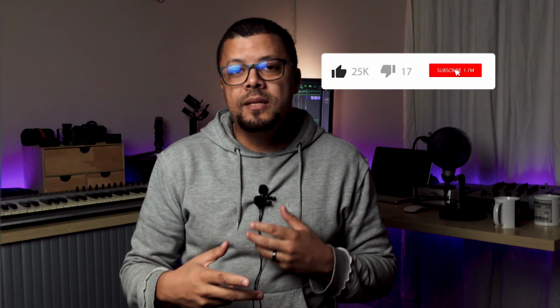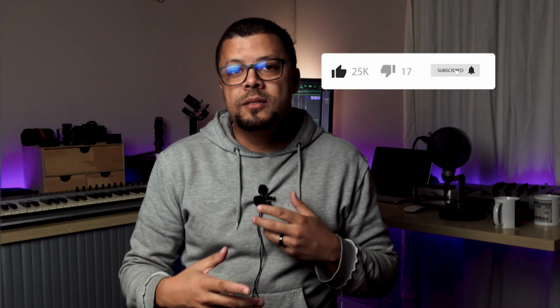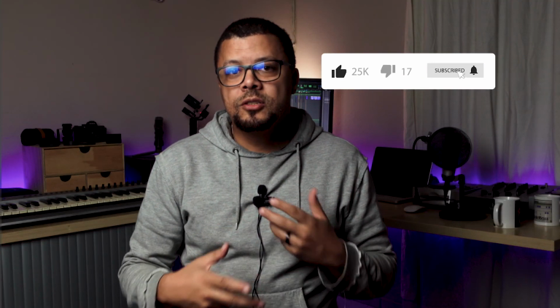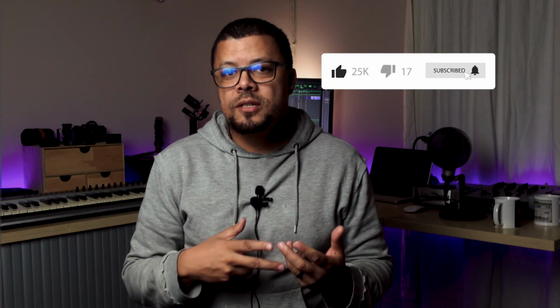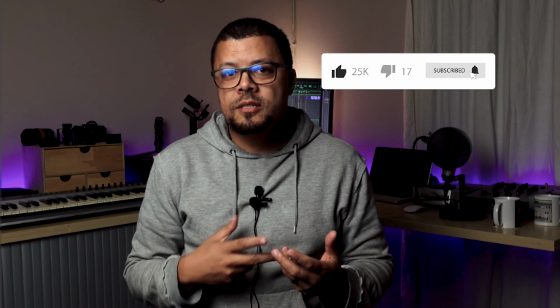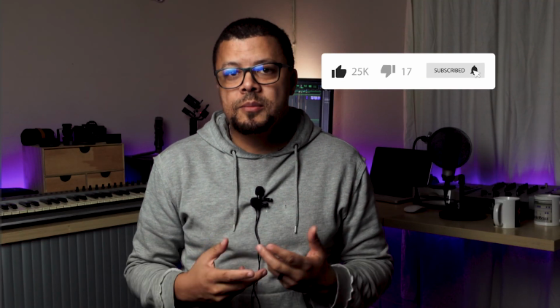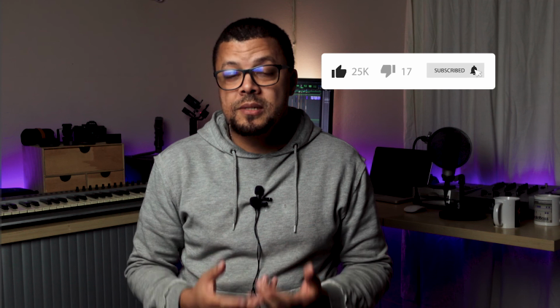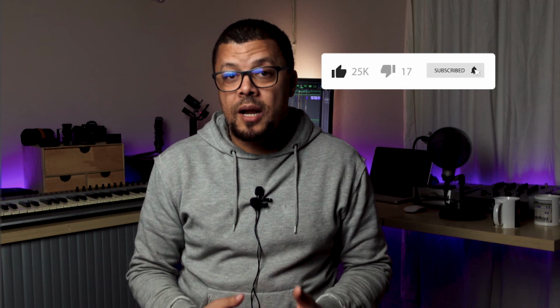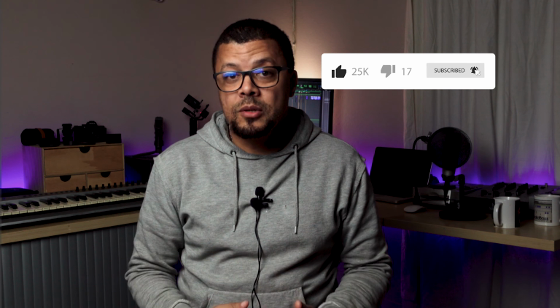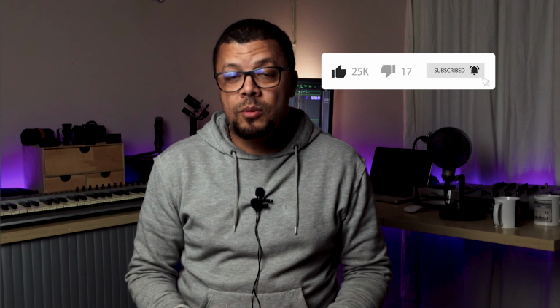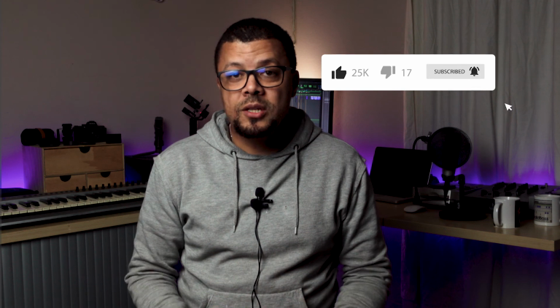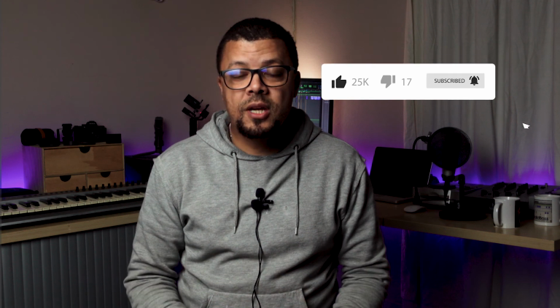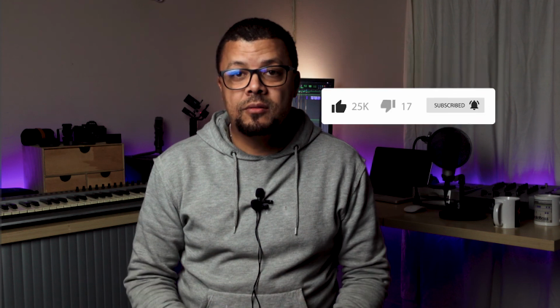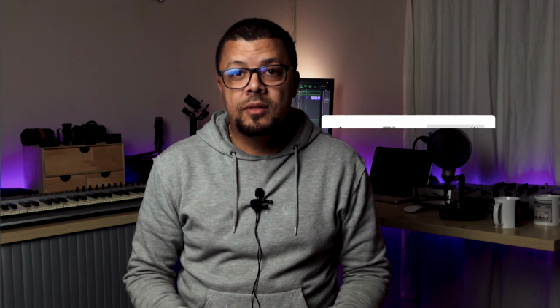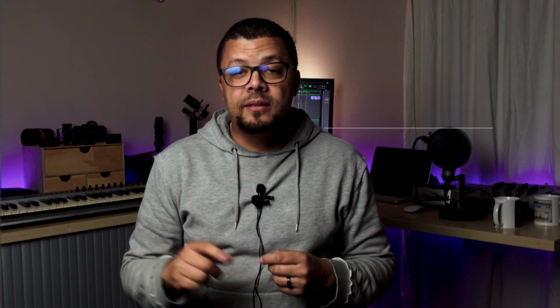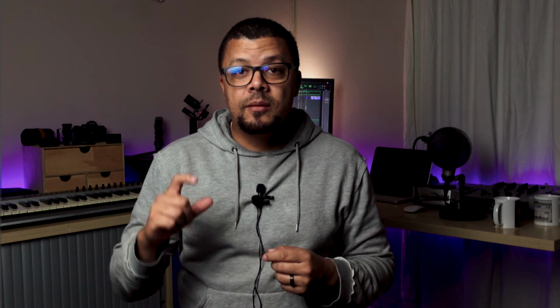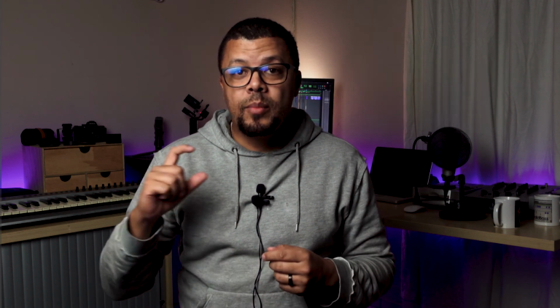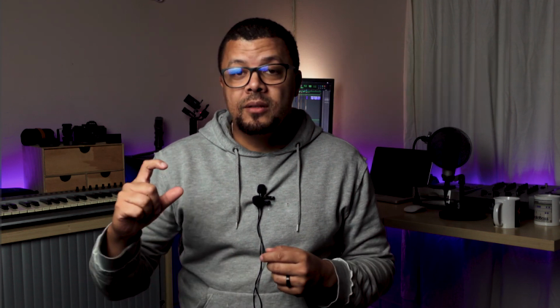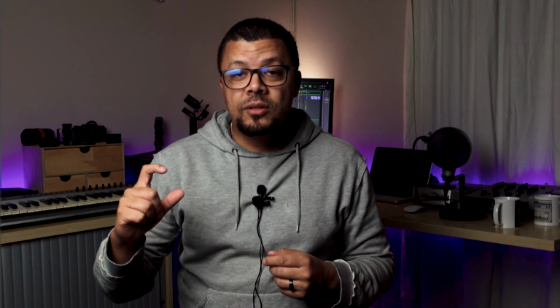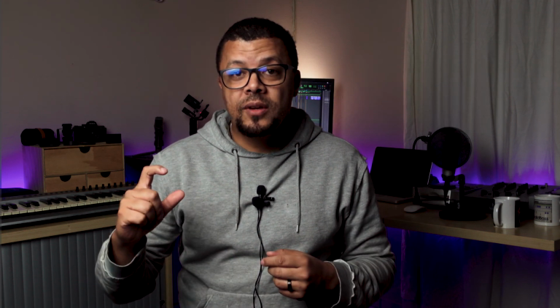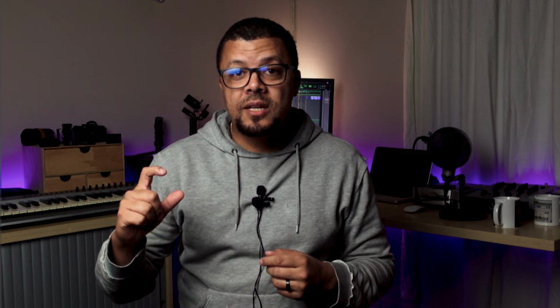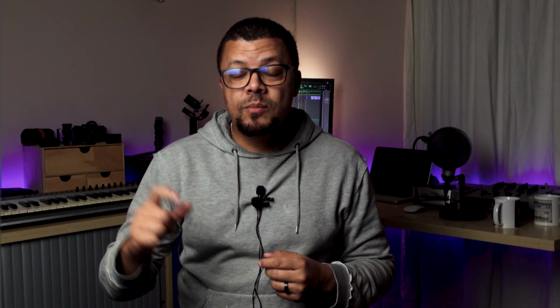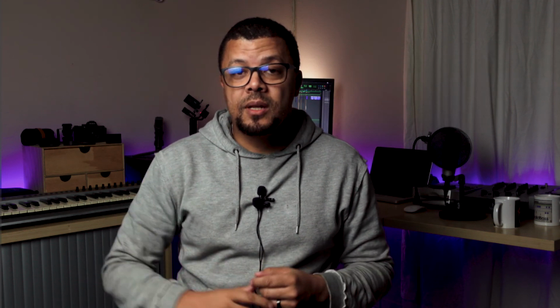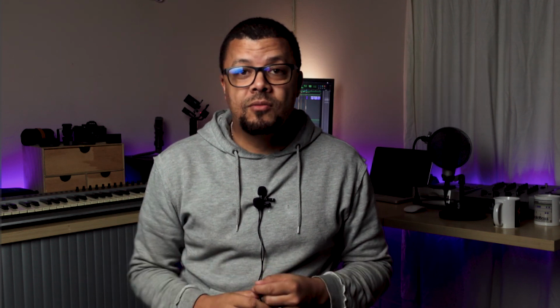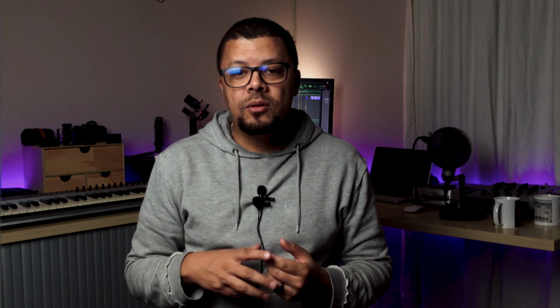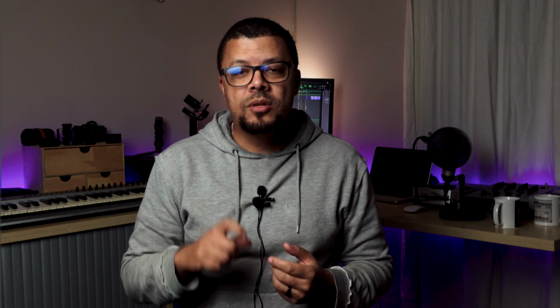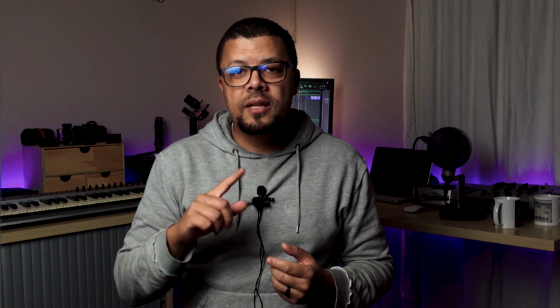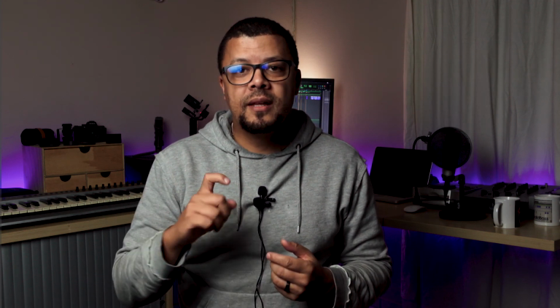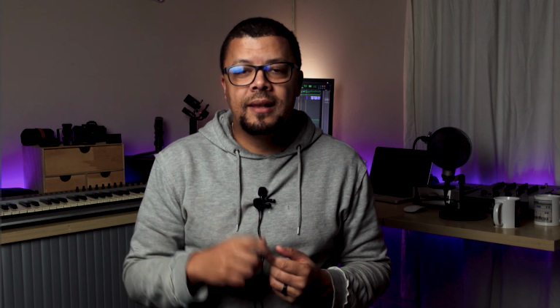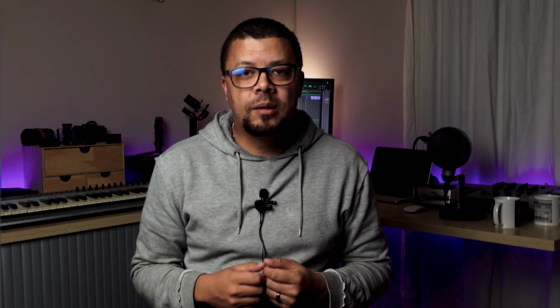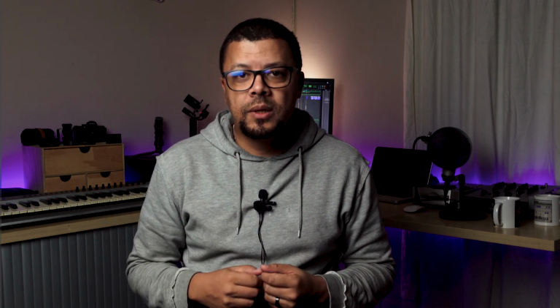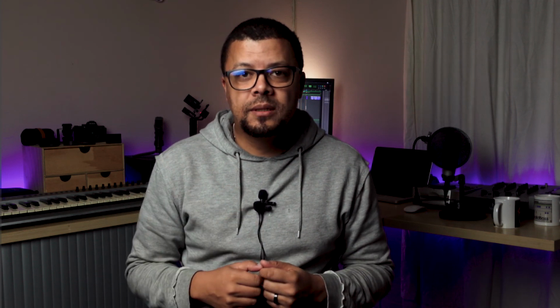If you like the content that I am putting out, please consider subscribing to my channel, hit the bell notification button, and also hit that like button. I'll see you in the next video. Cheers.